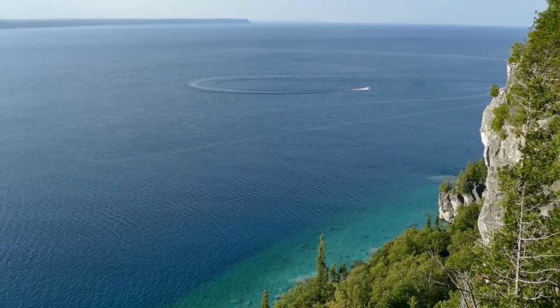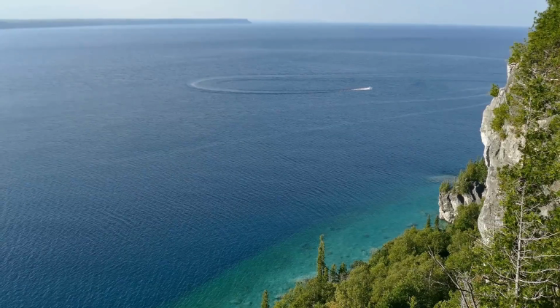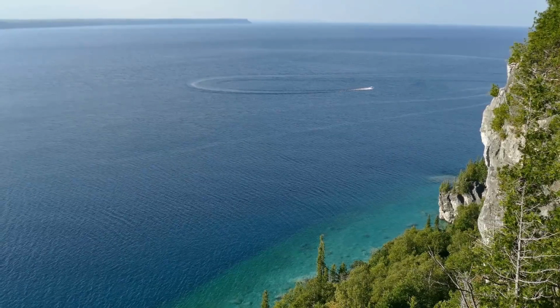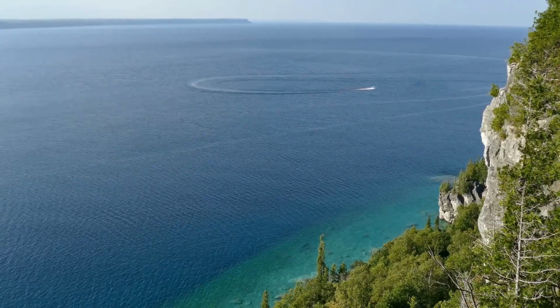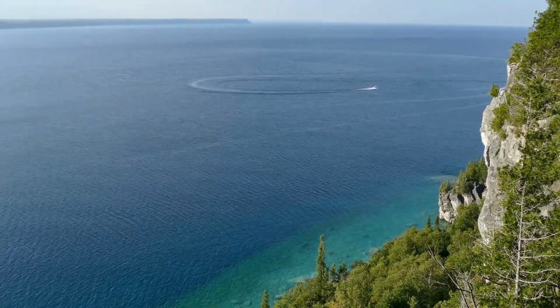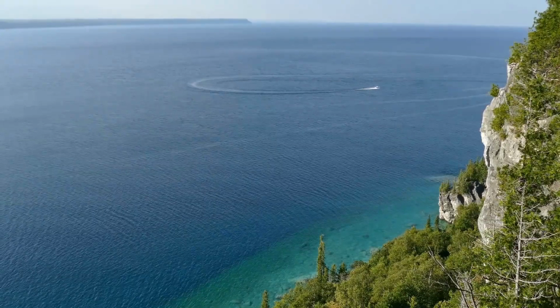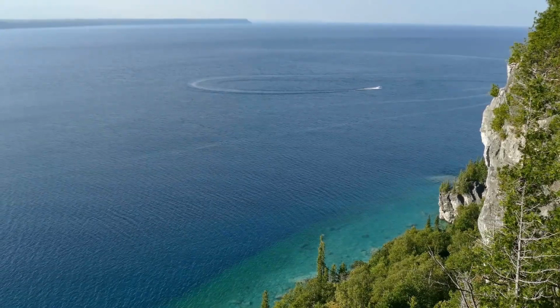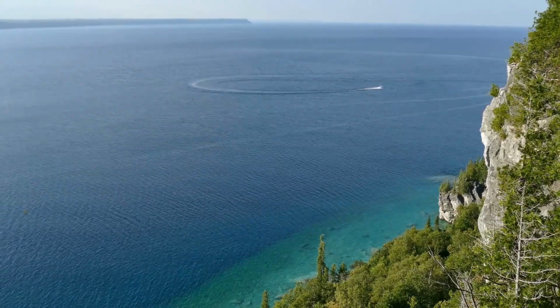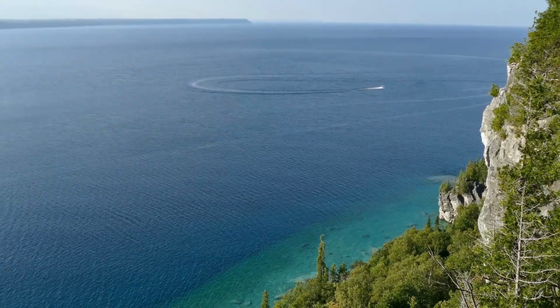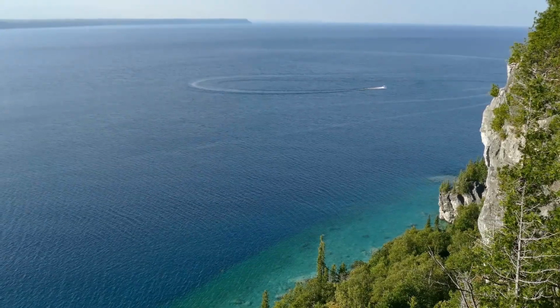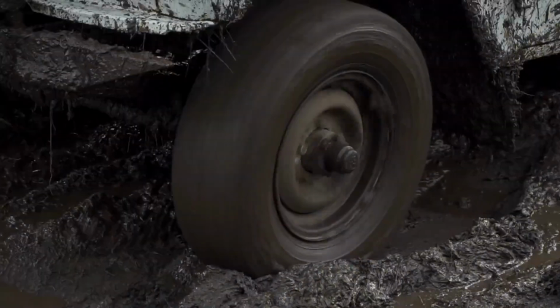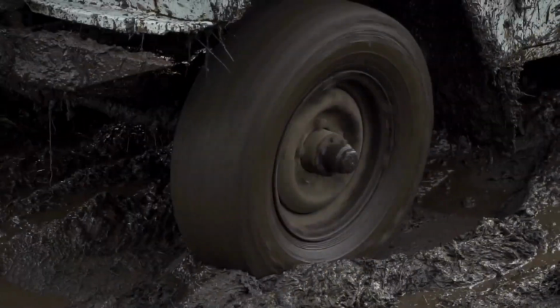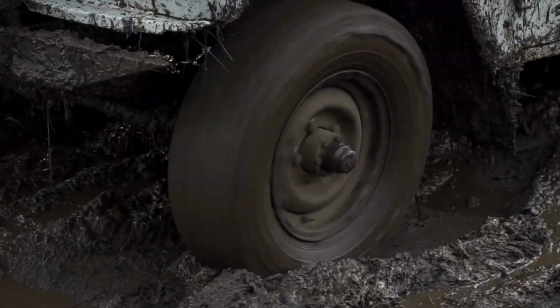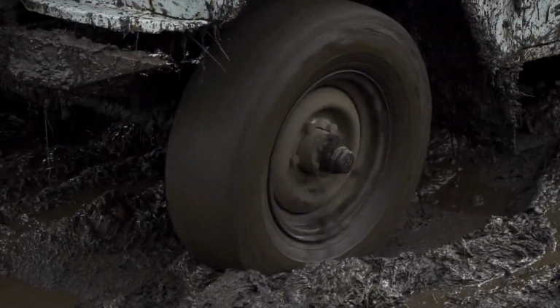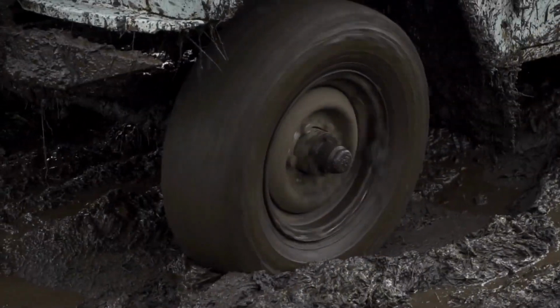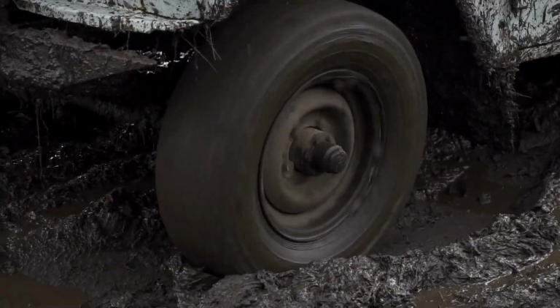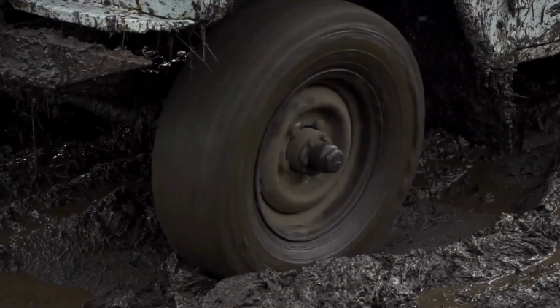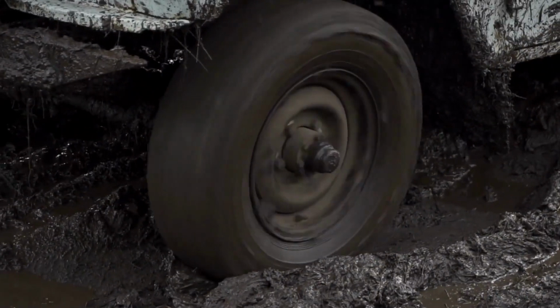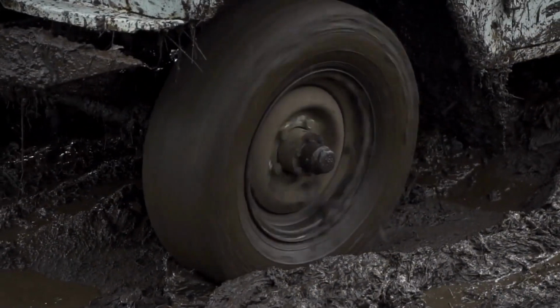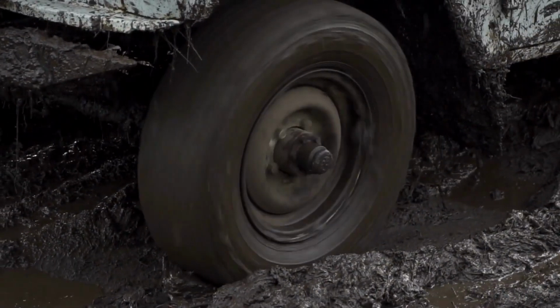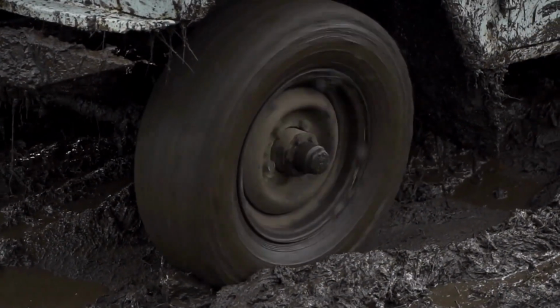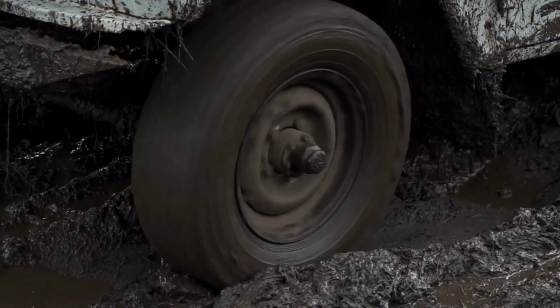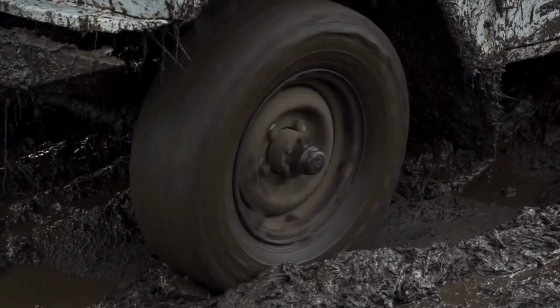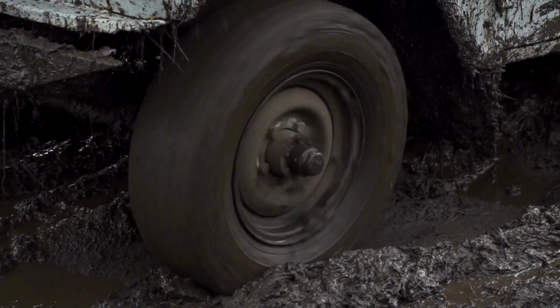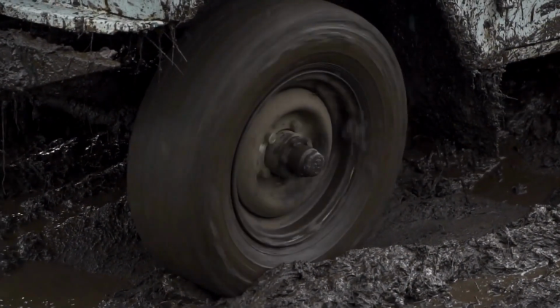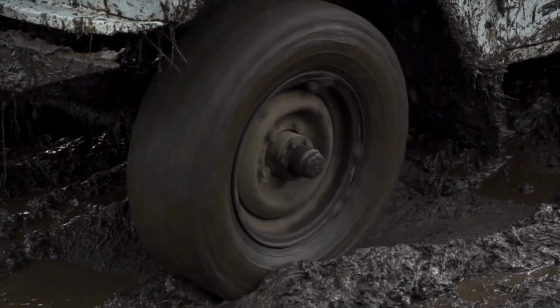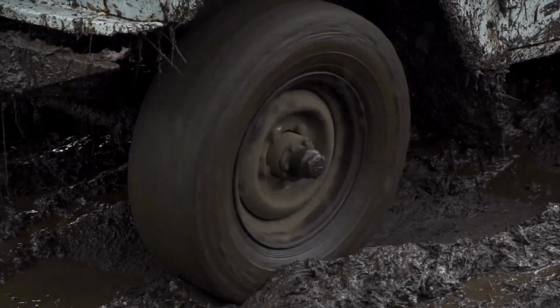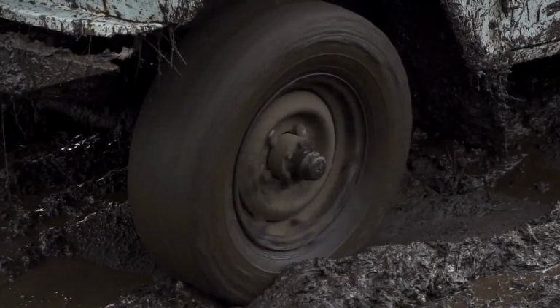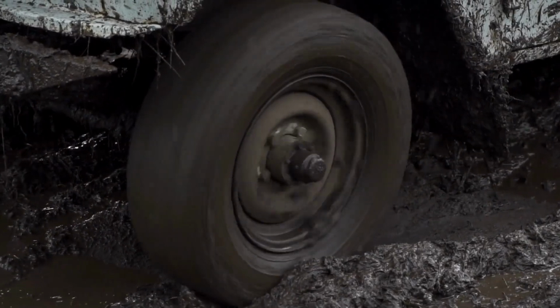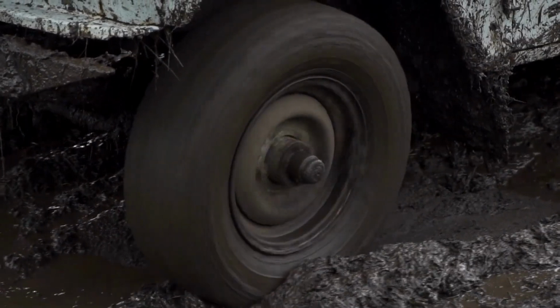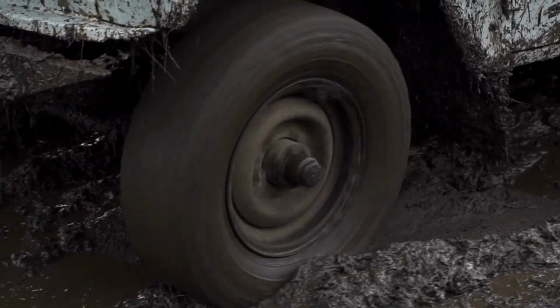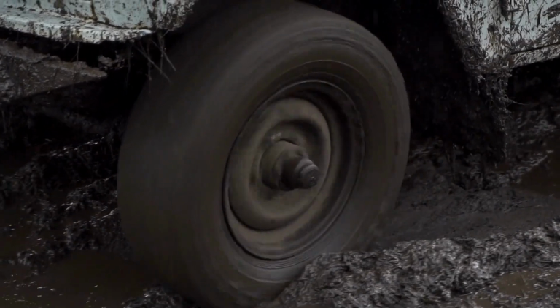Getting there is difficult even with a high-clearance four-wheel drive vehicle, and may require hiking the last portion.